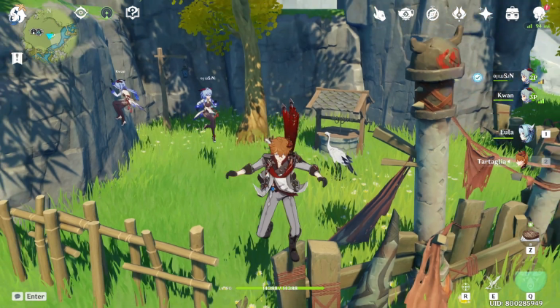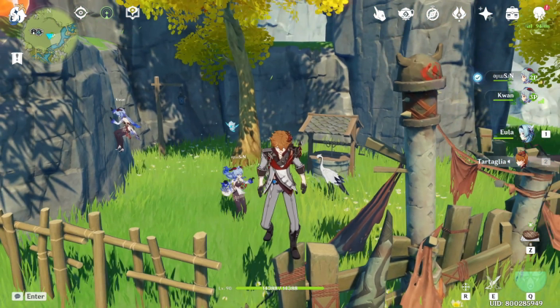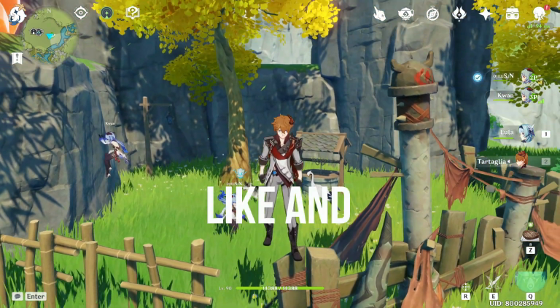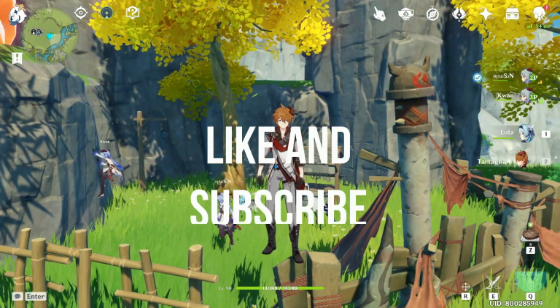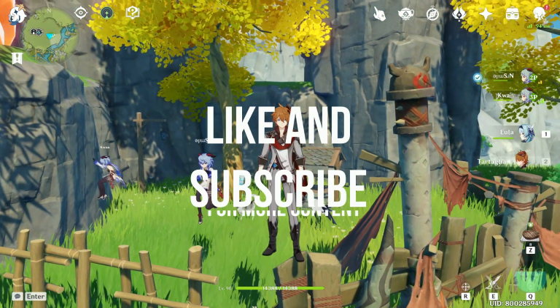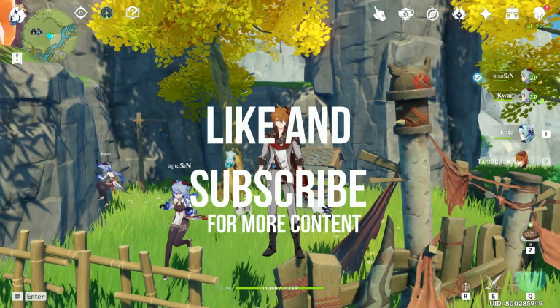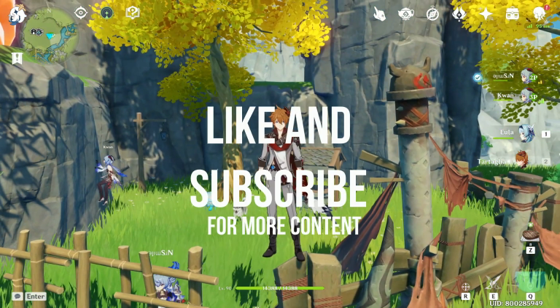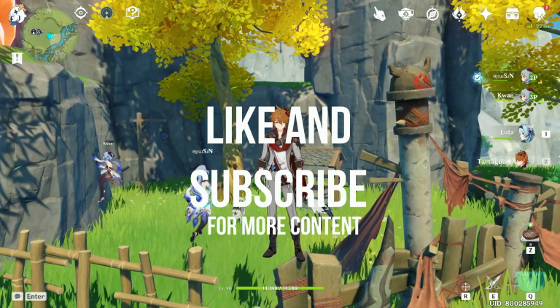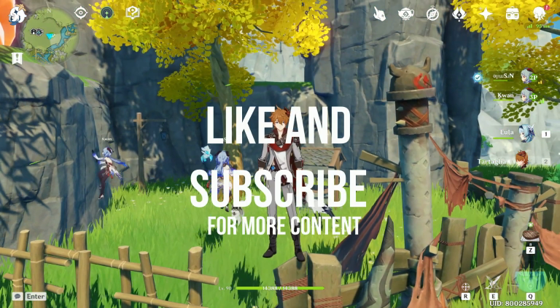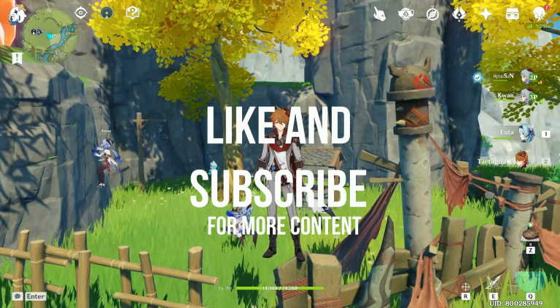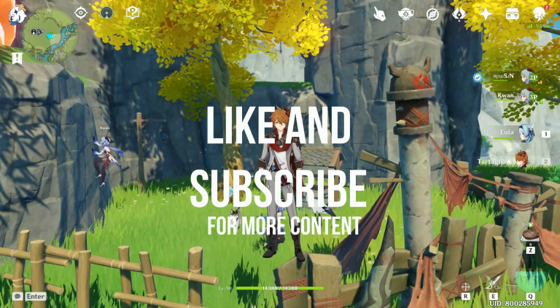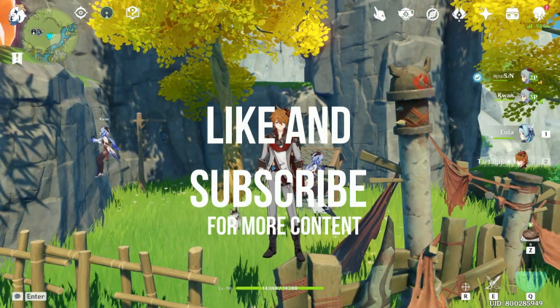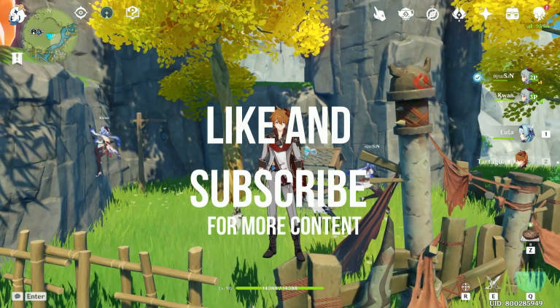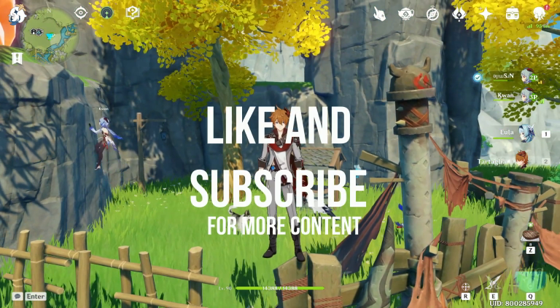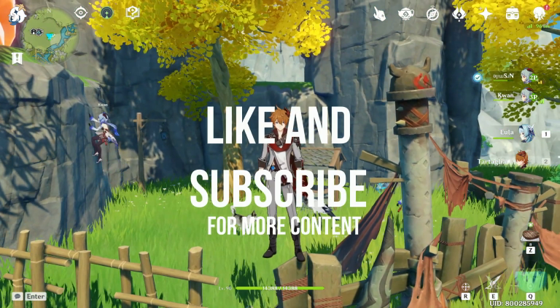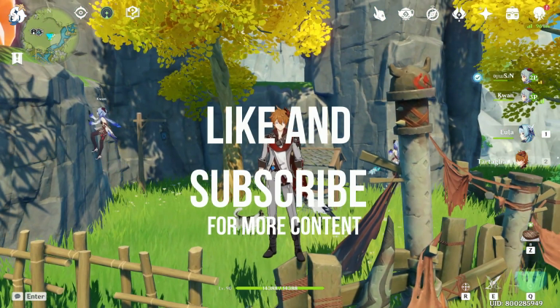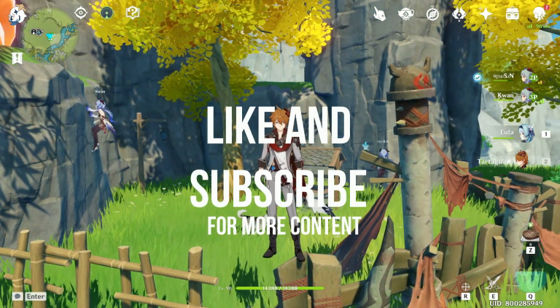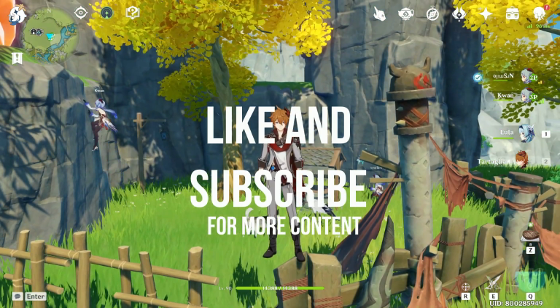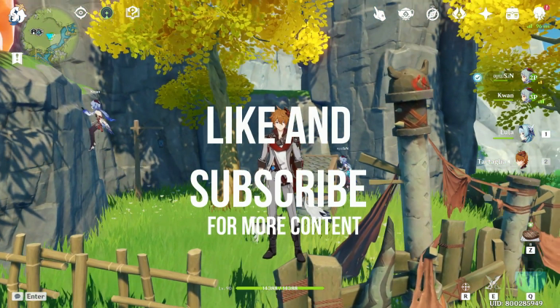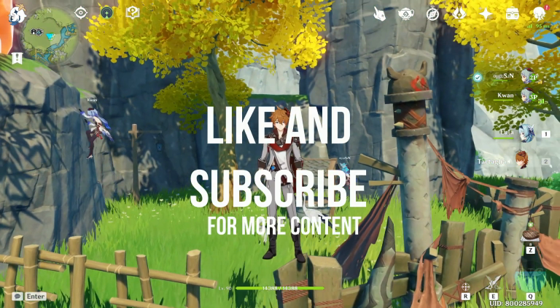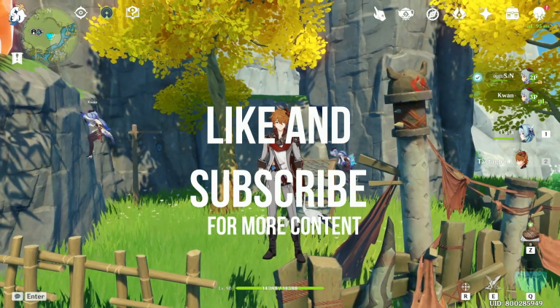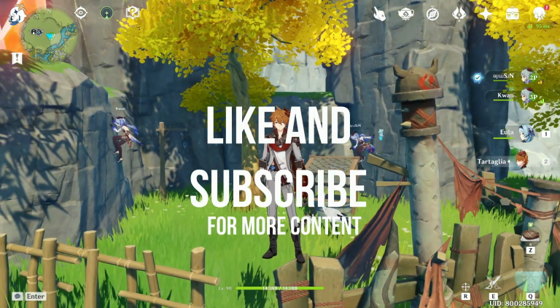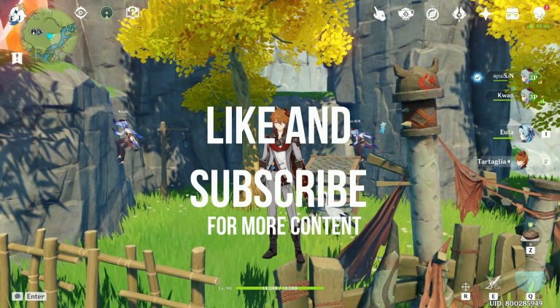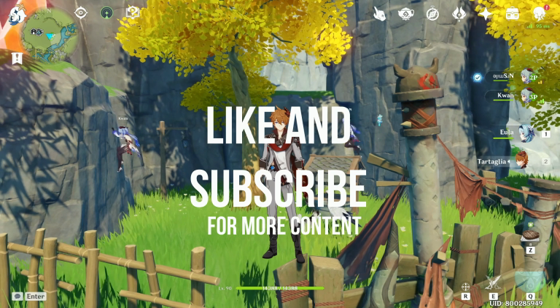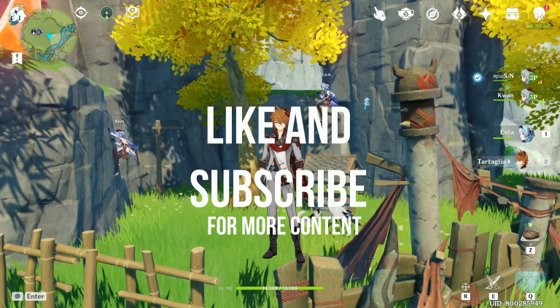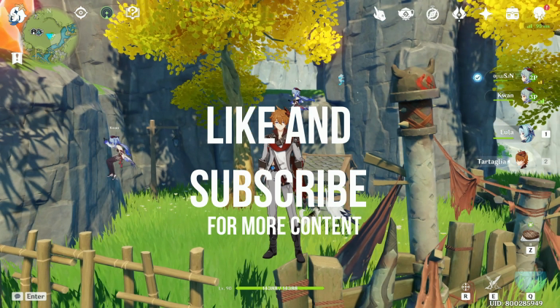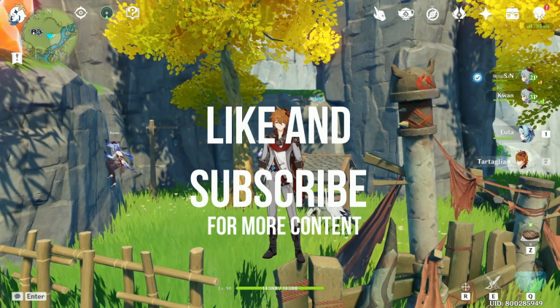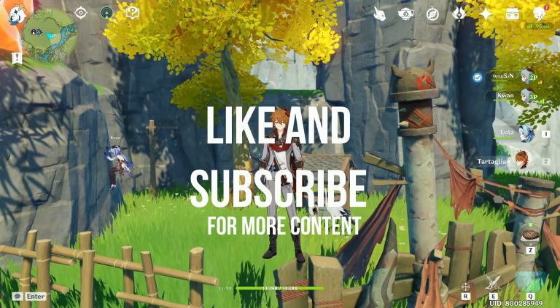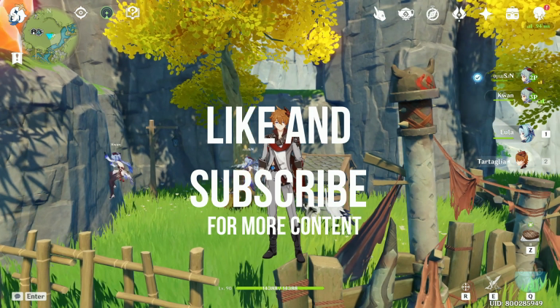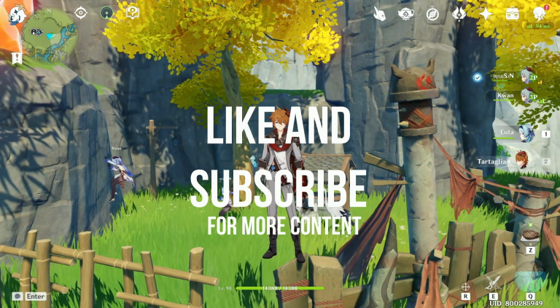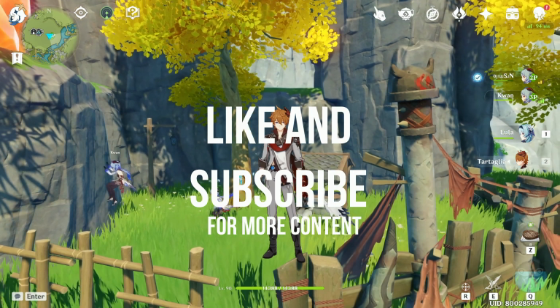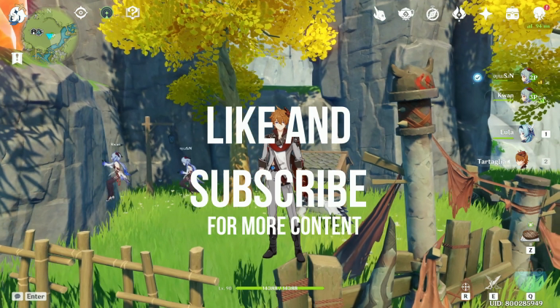Let me know what you guys think. If you enjoyed the tour, as usual, like and subscribe and thank you for watching.